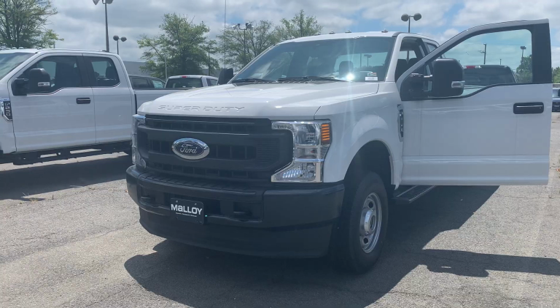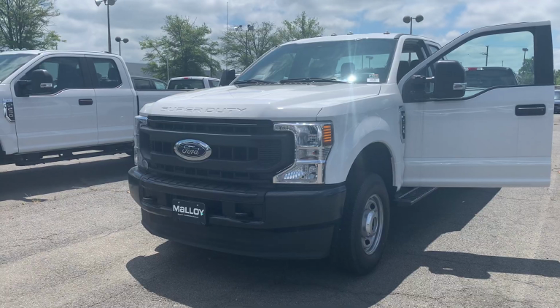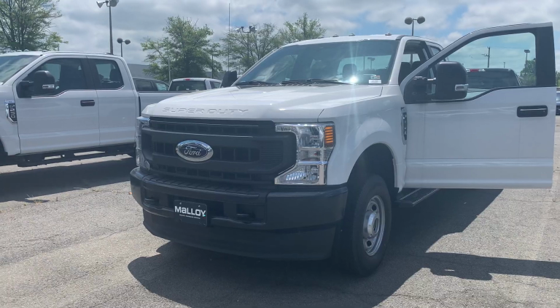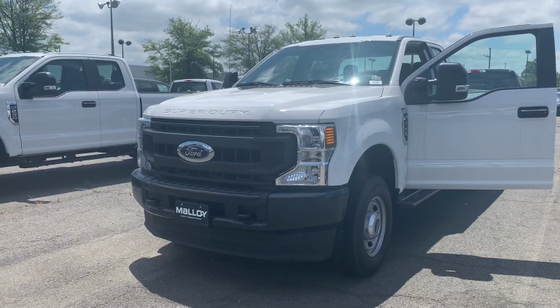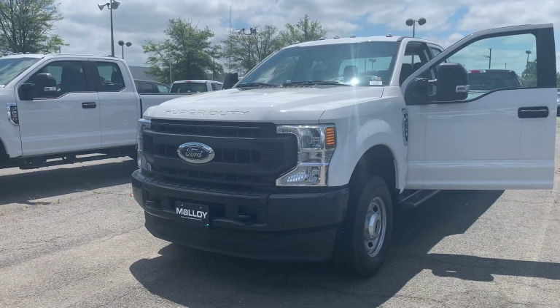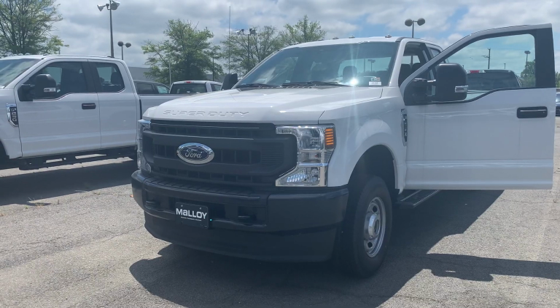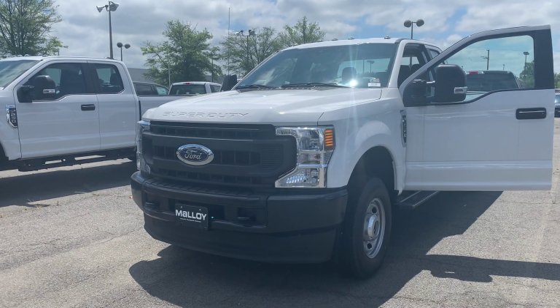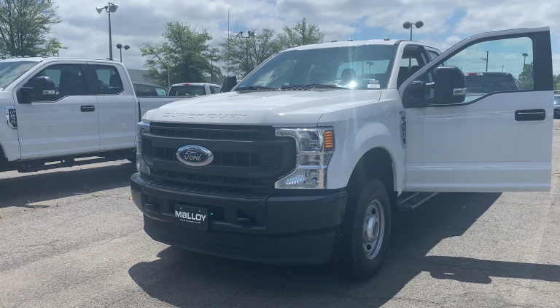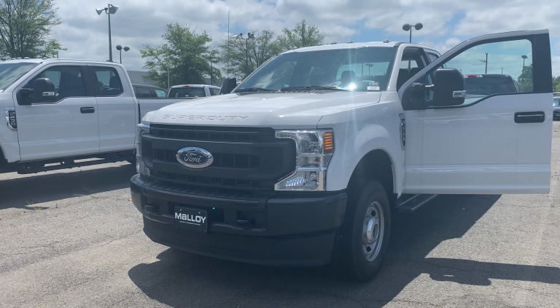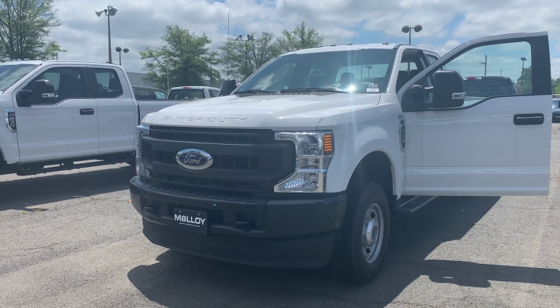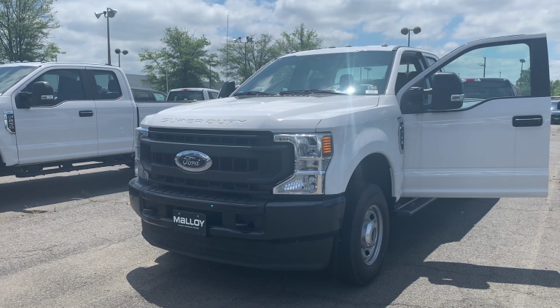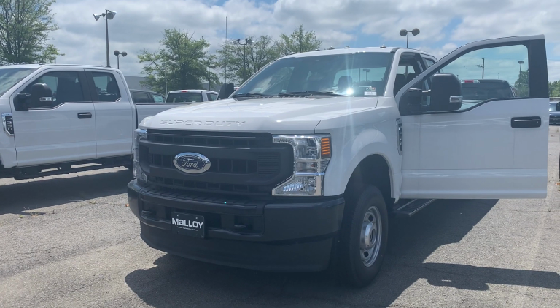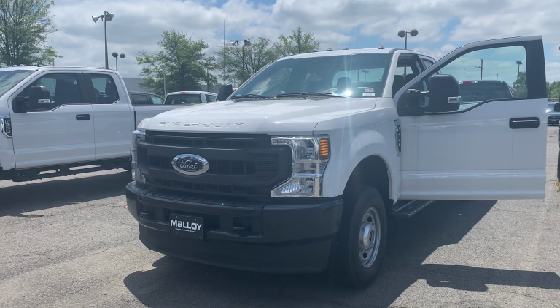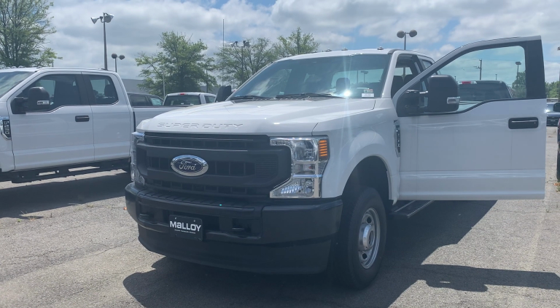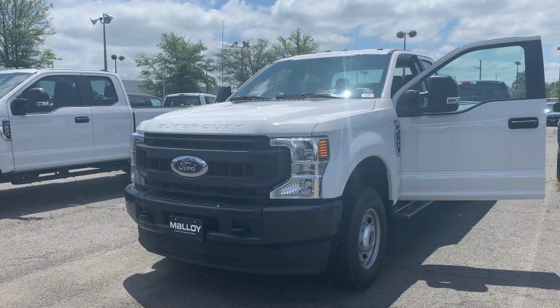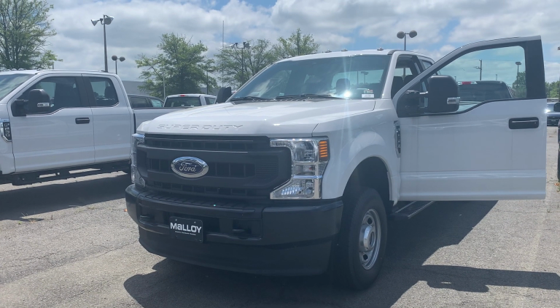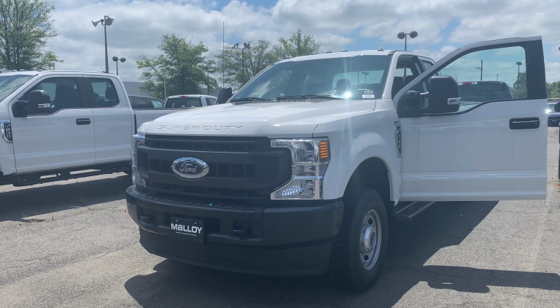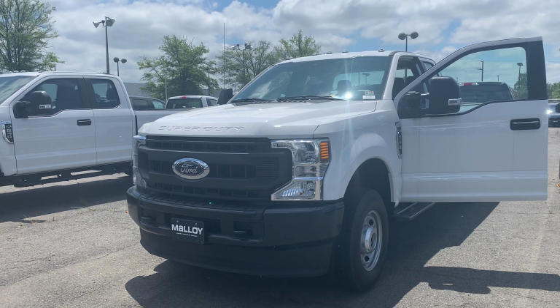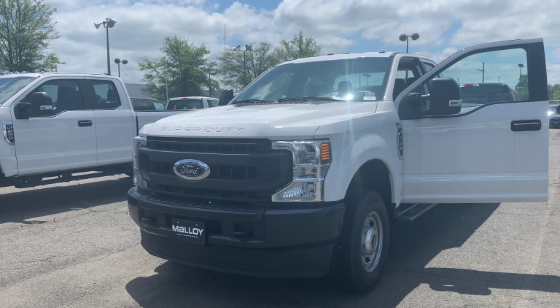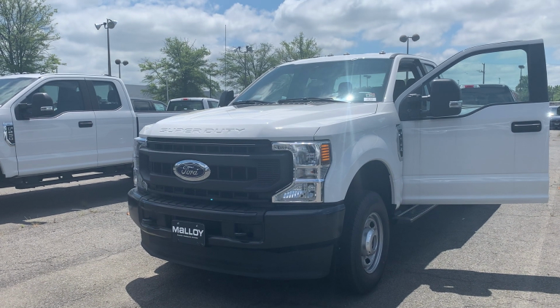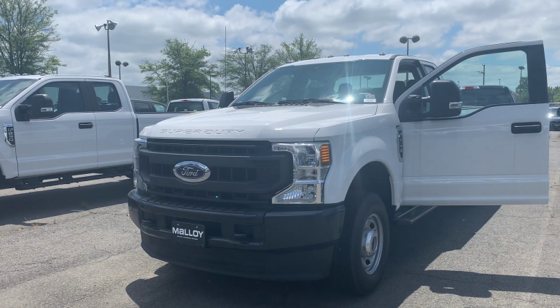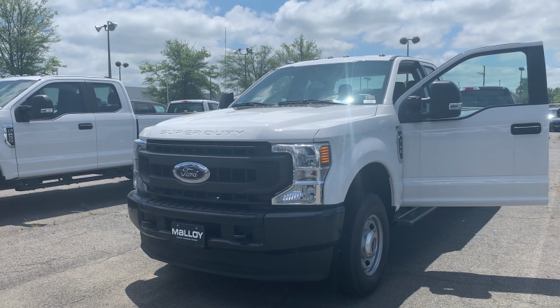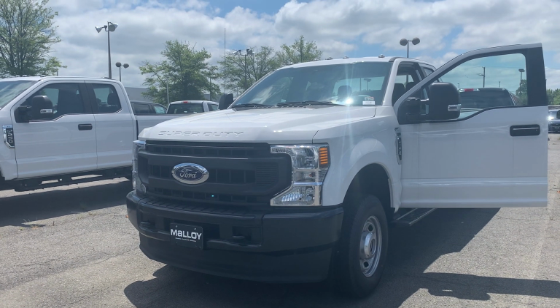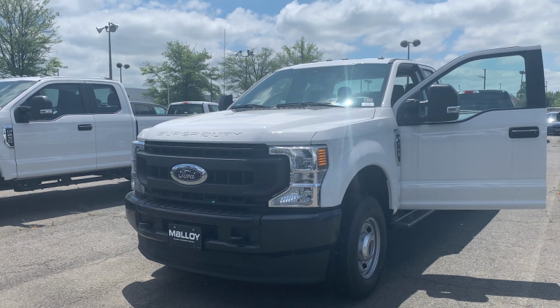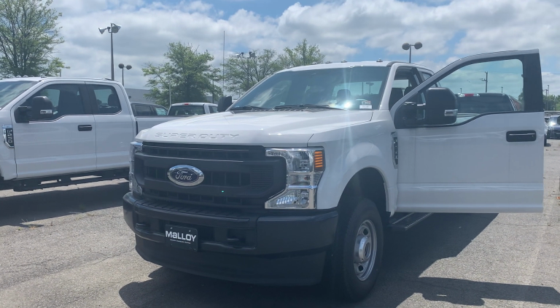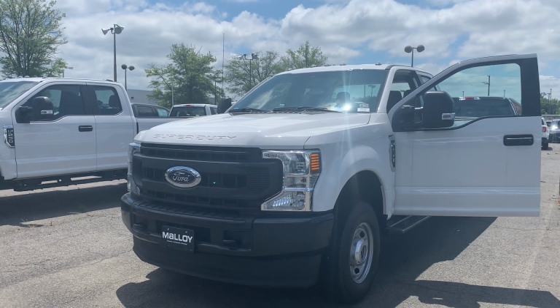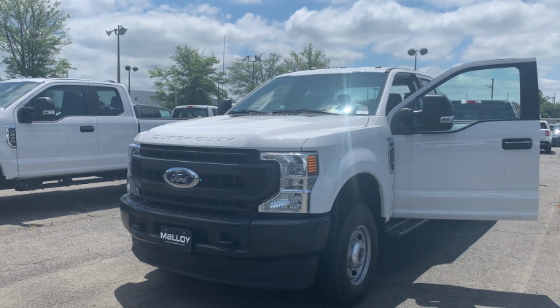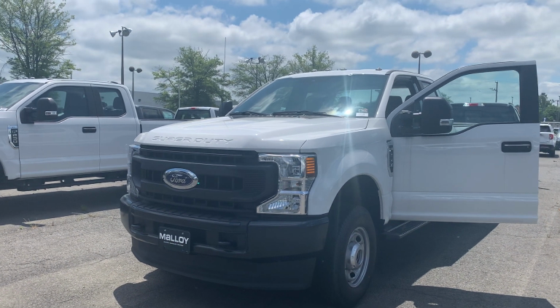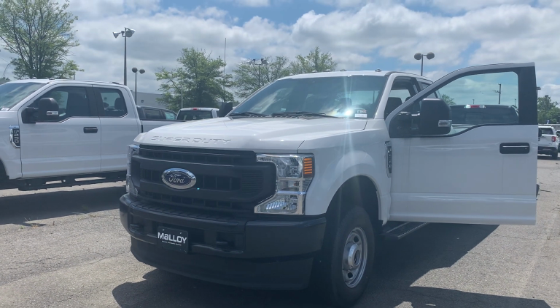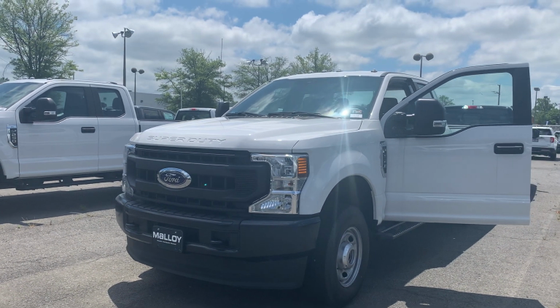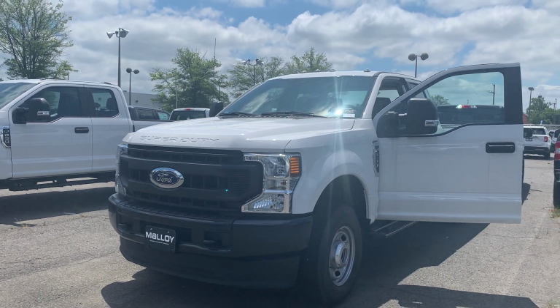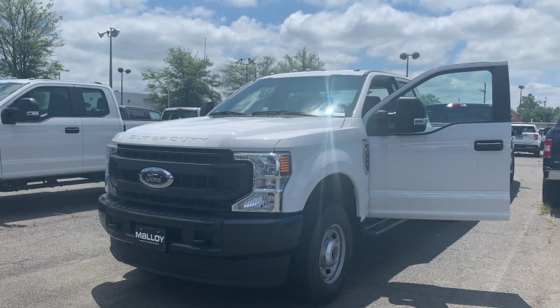This is the new 2020 Ford F-250 truck supercab. The color is Oxford white.